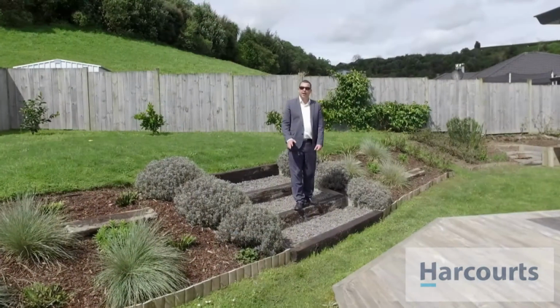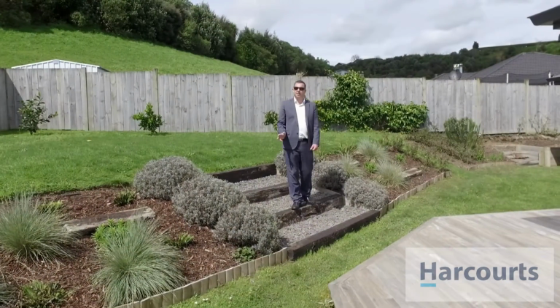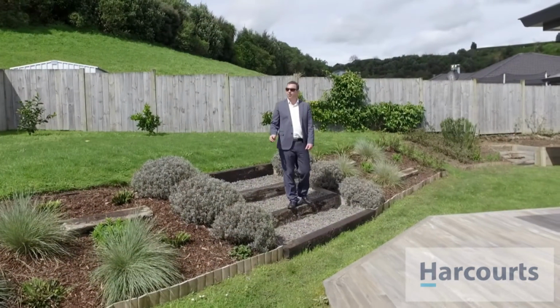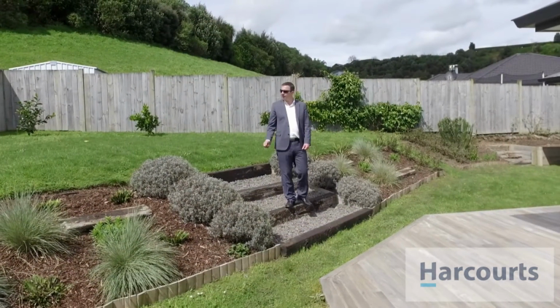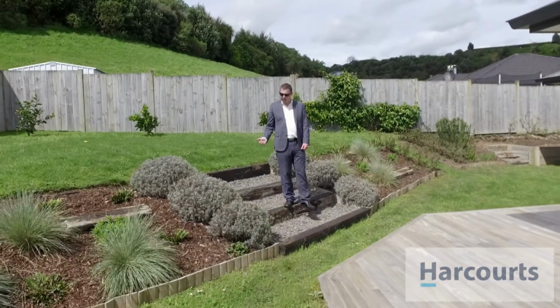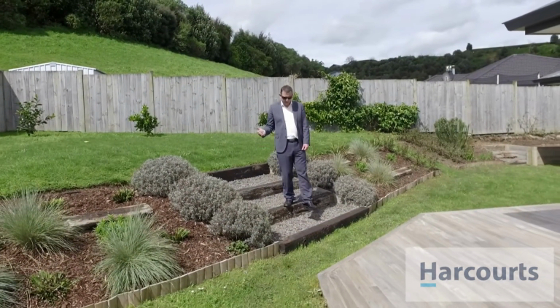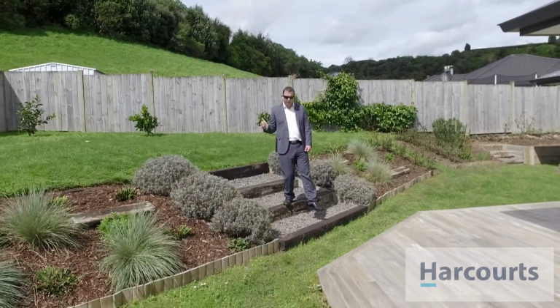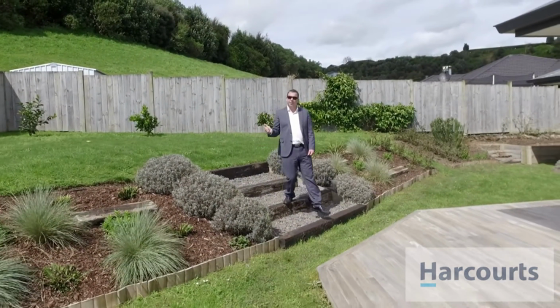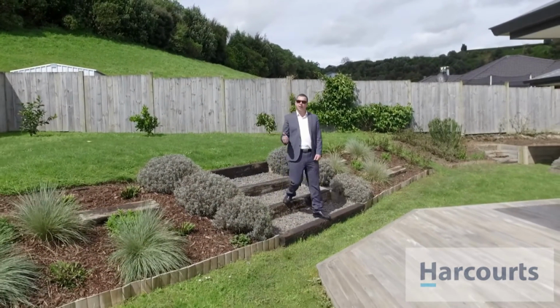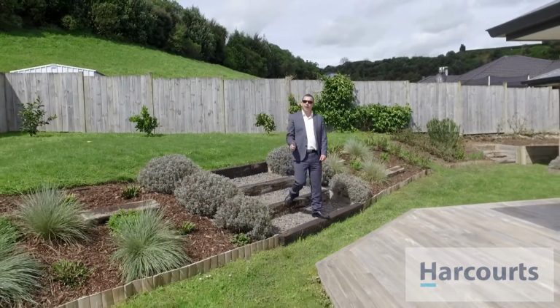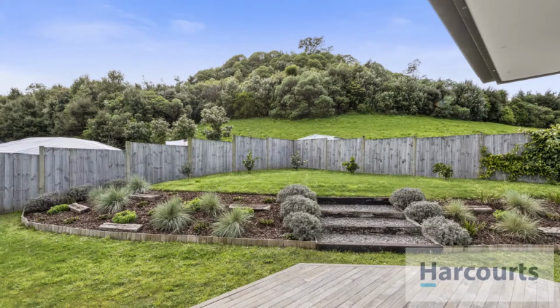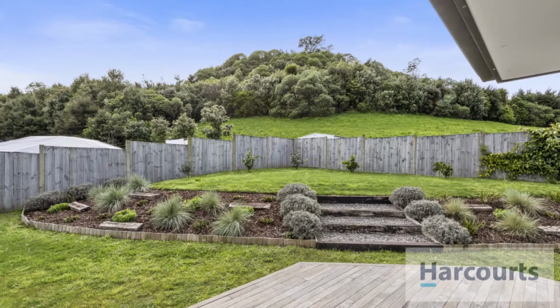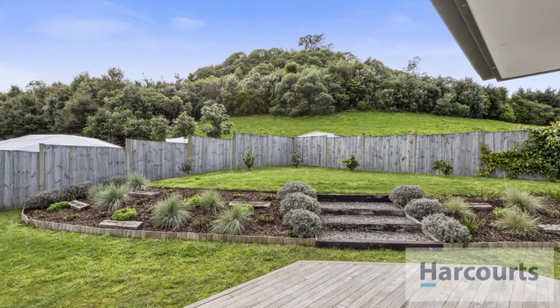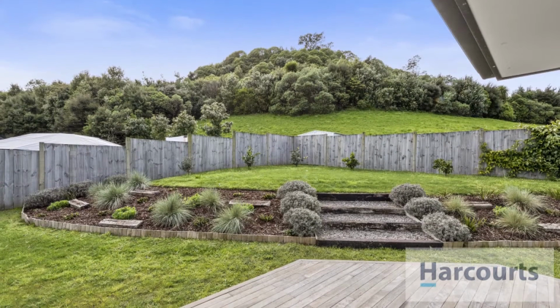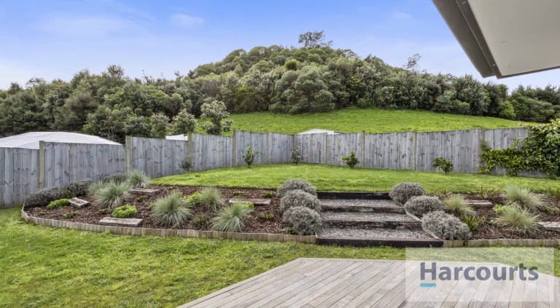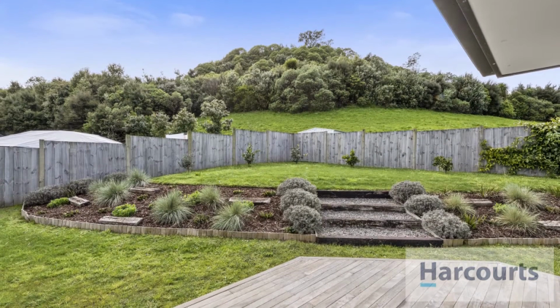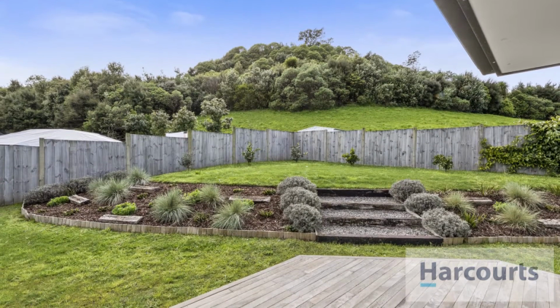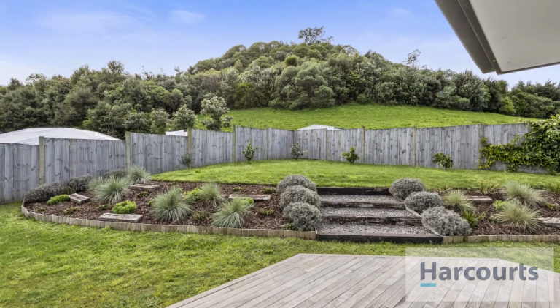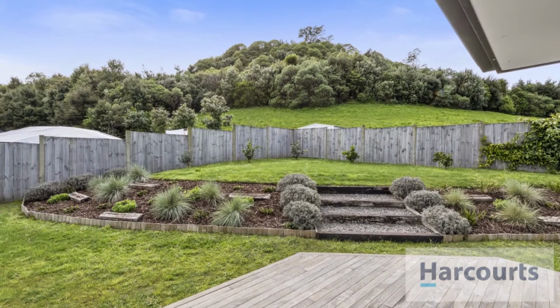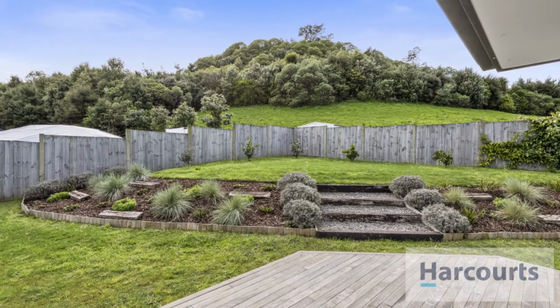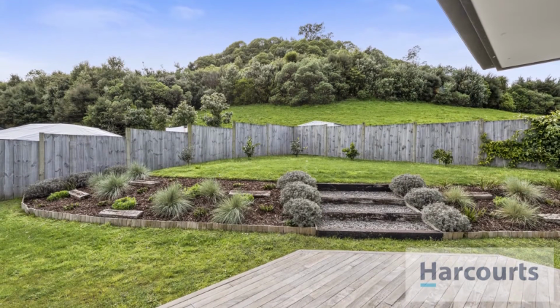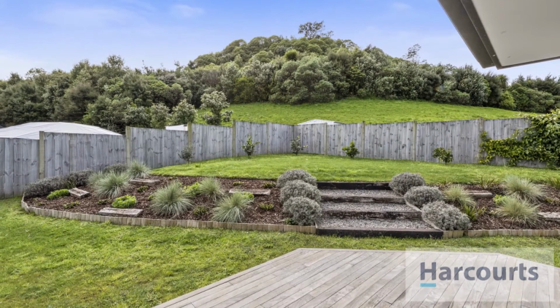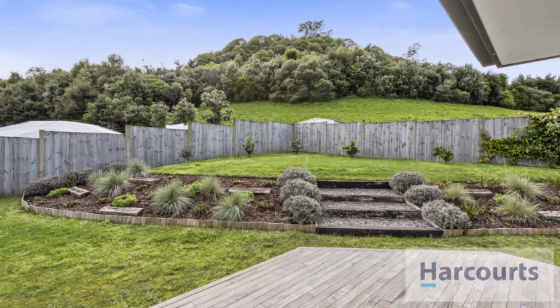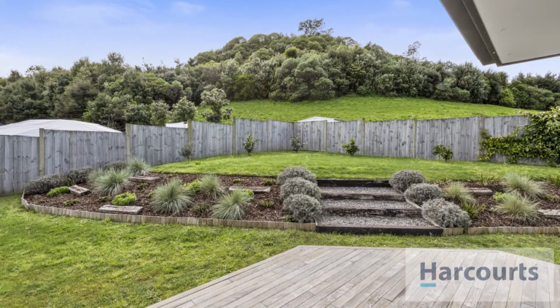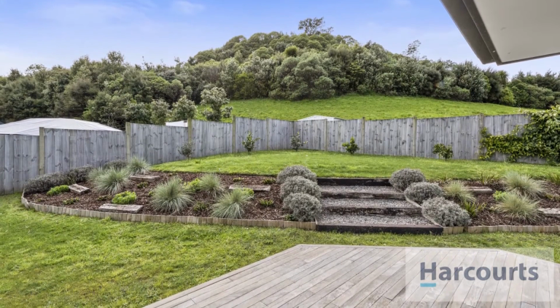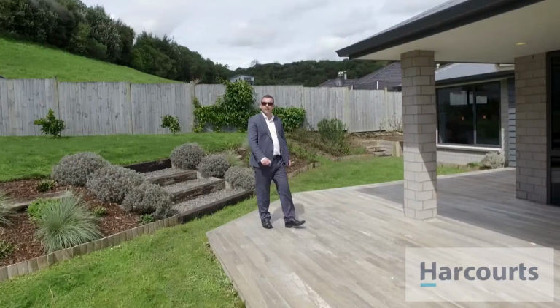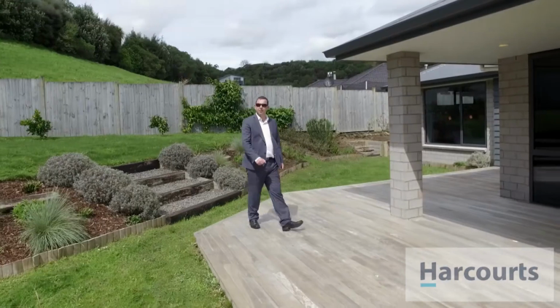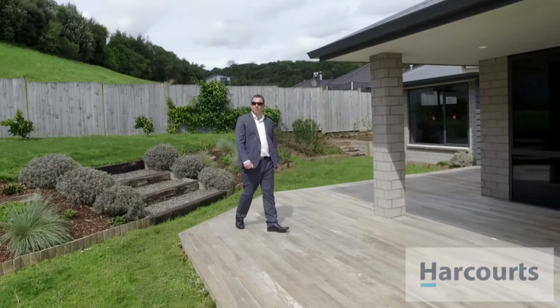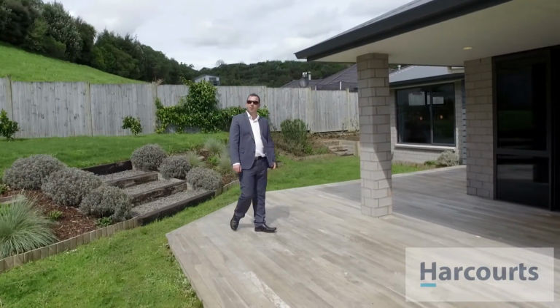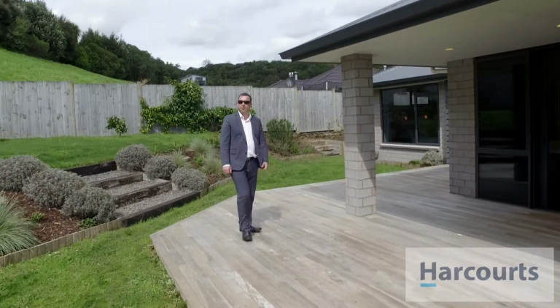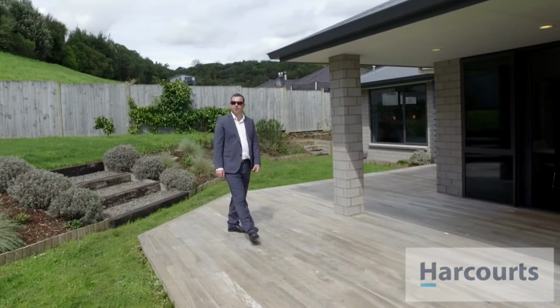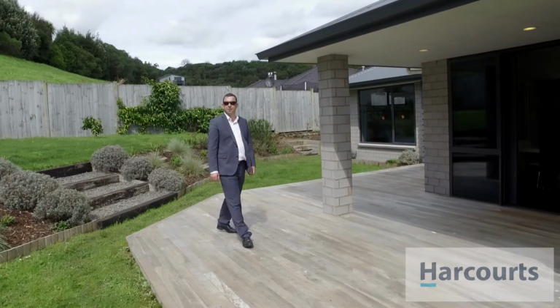Outside we have a large split level garden and a nice sunny deck, perfect for entertaining on those summer afternoons.